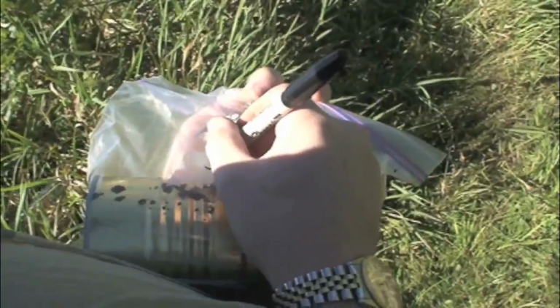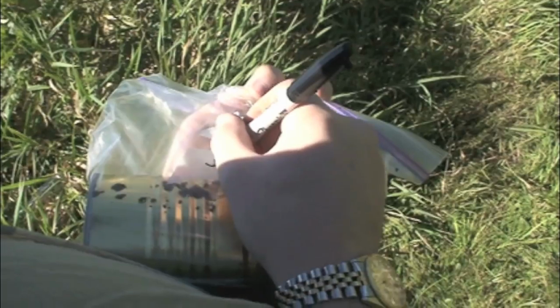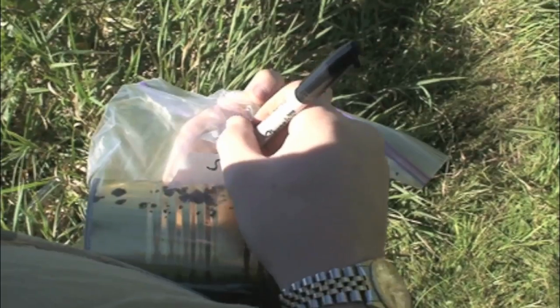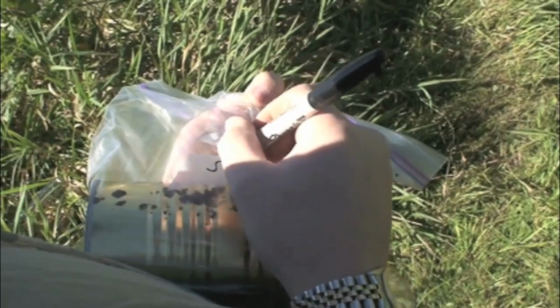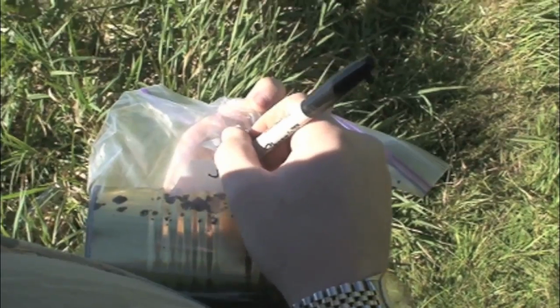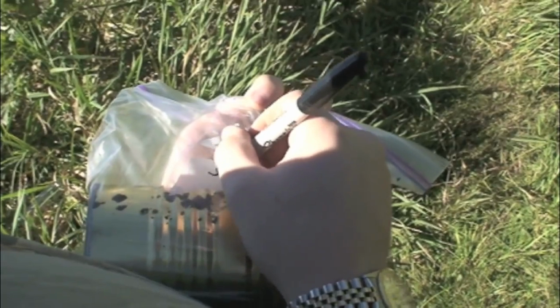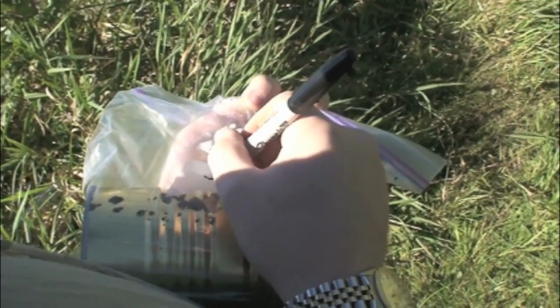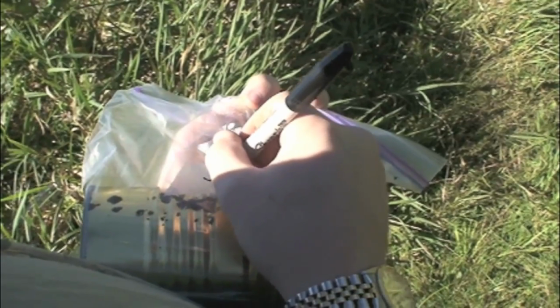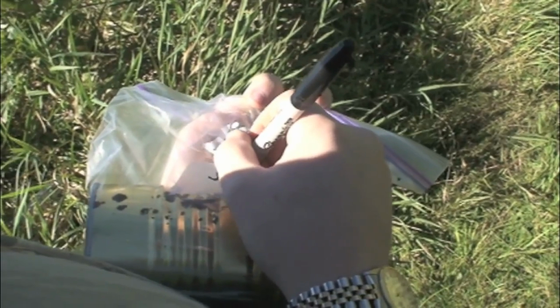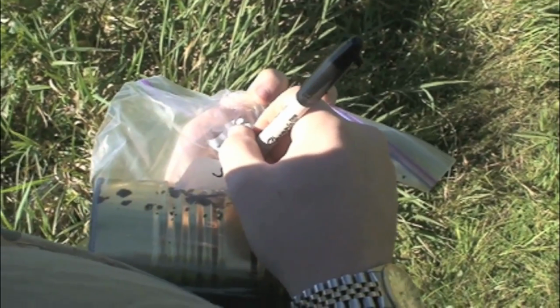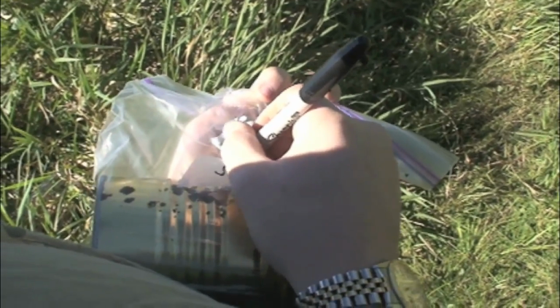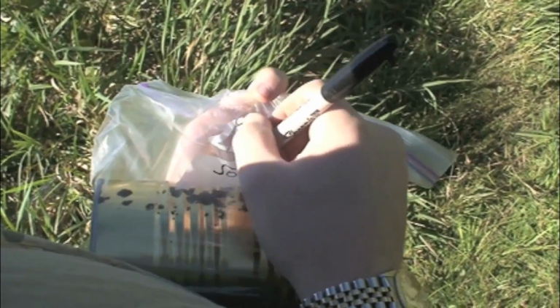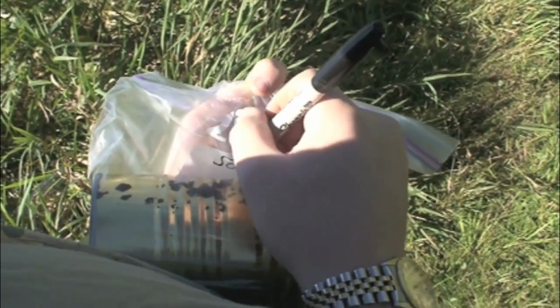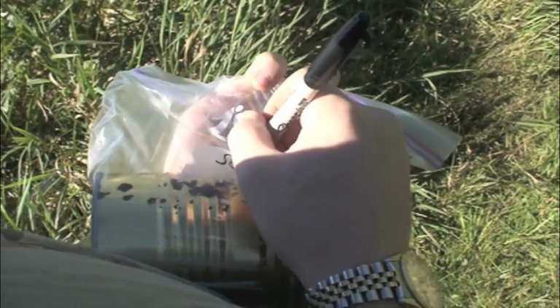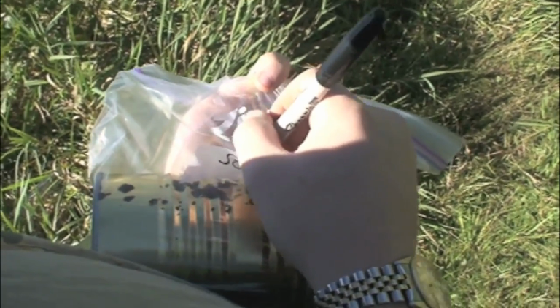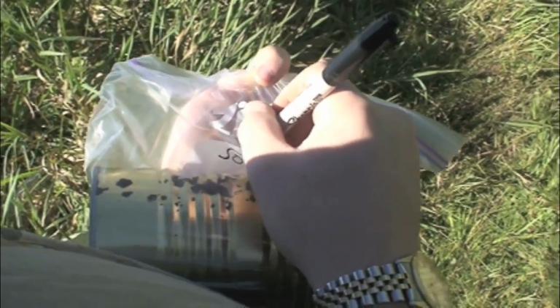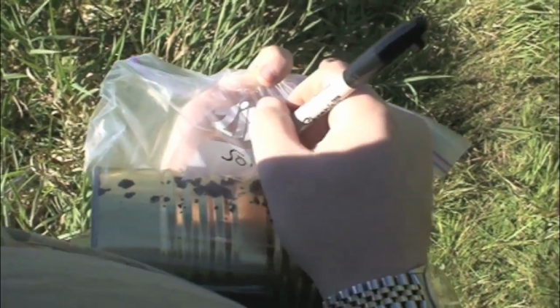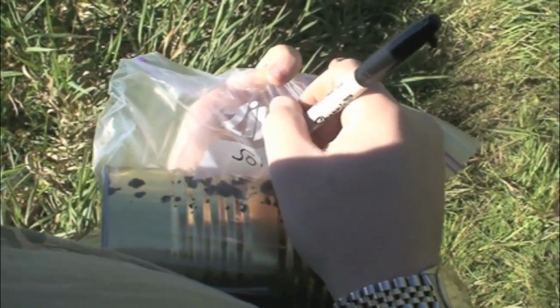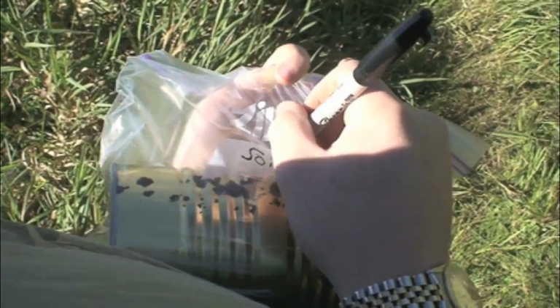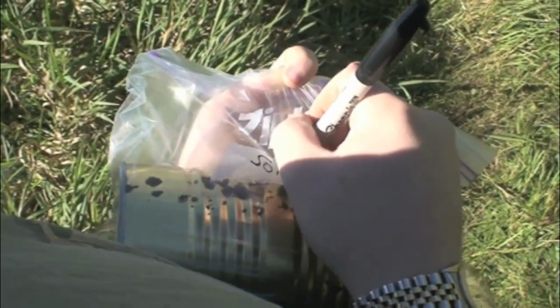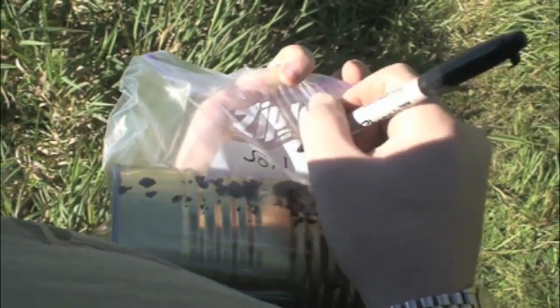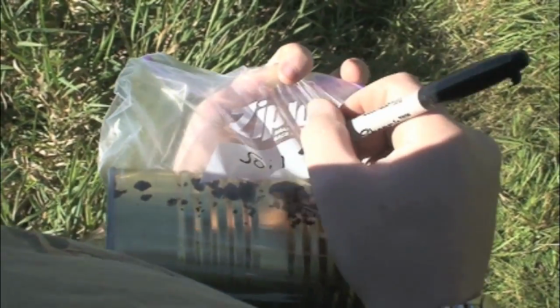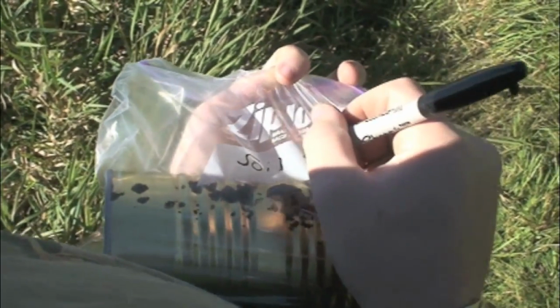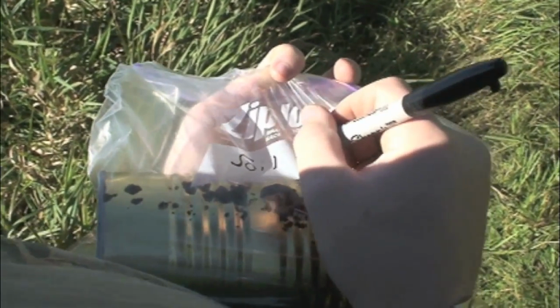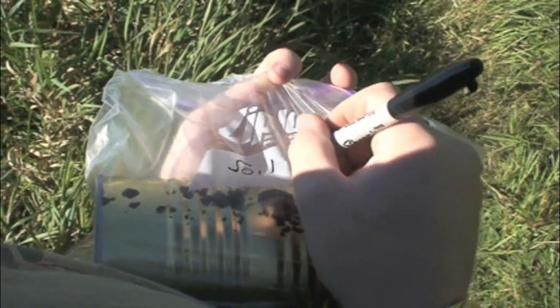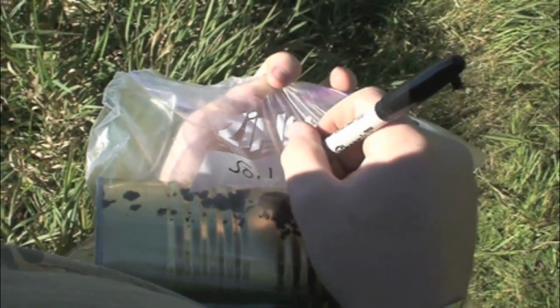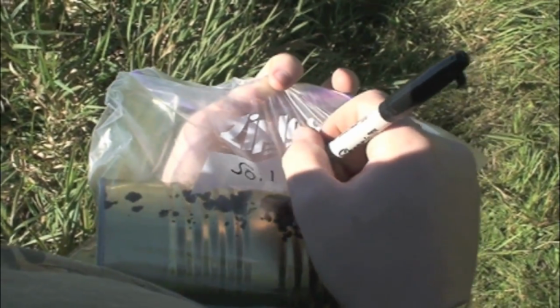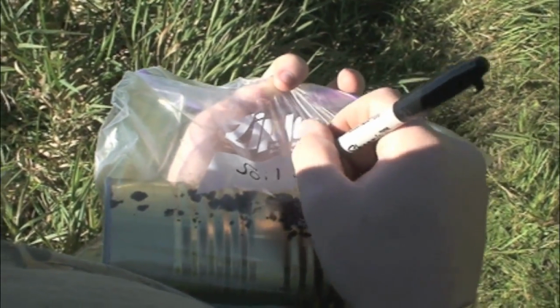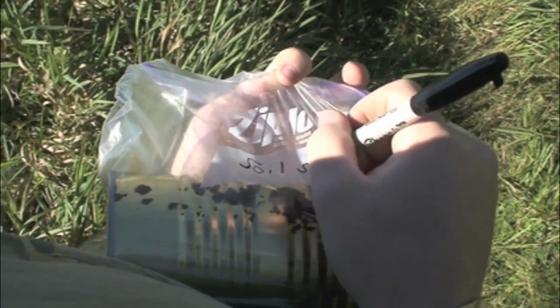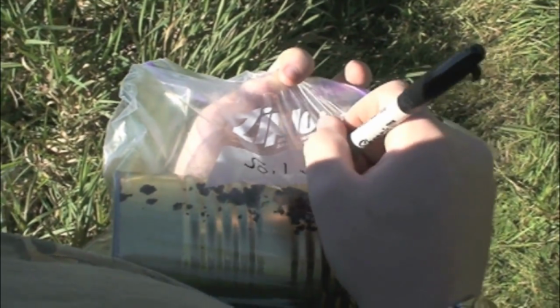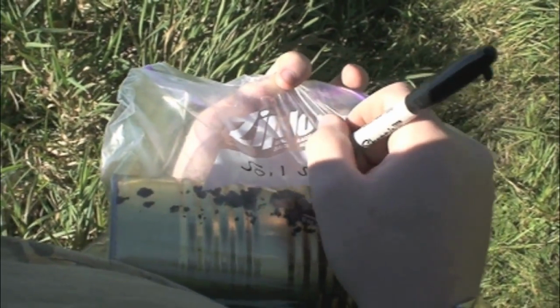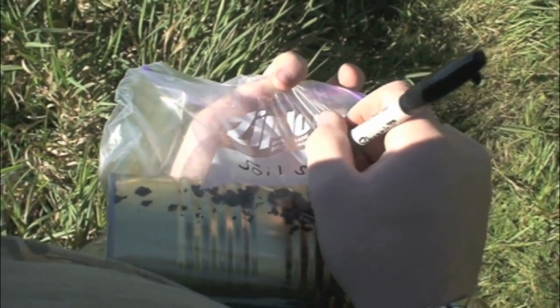Make sure to seal your bag tightly and label the bag with the location you took the sample from.